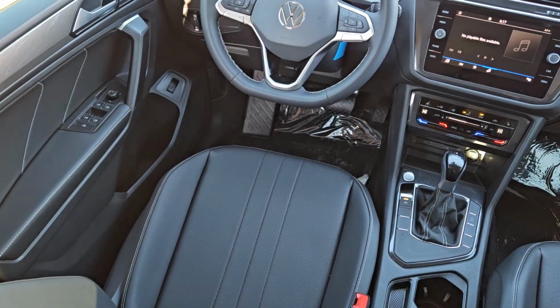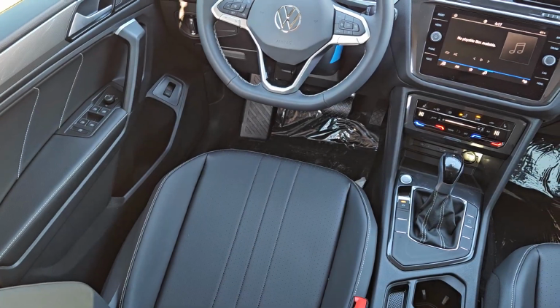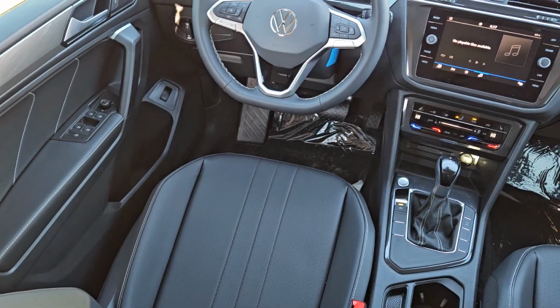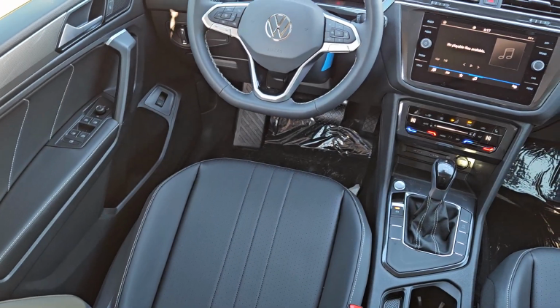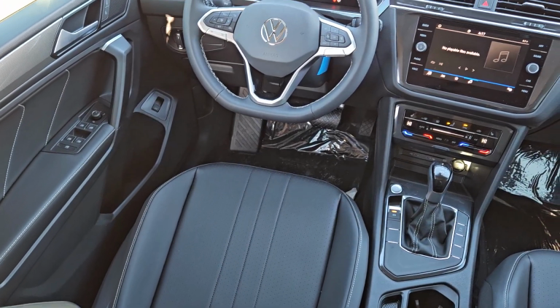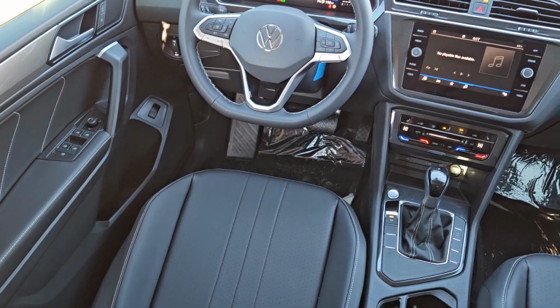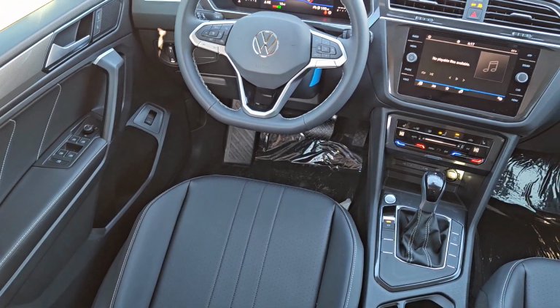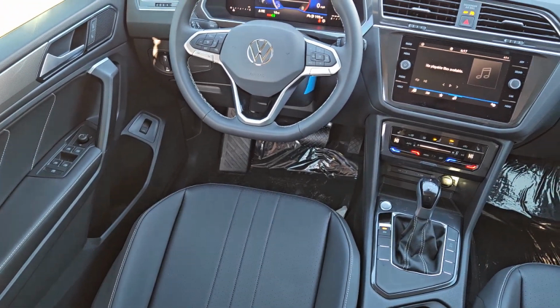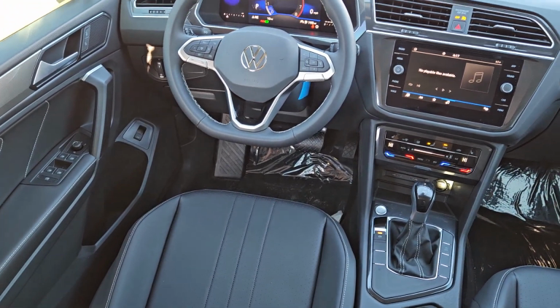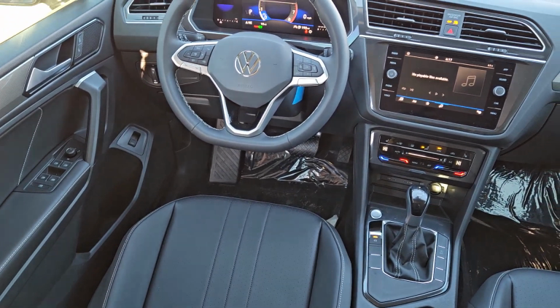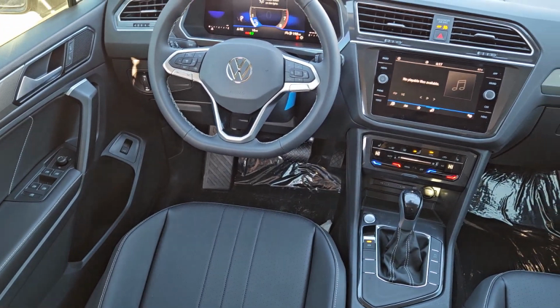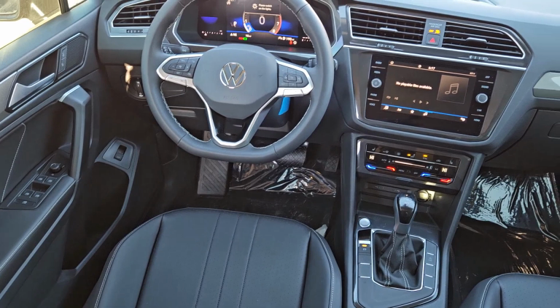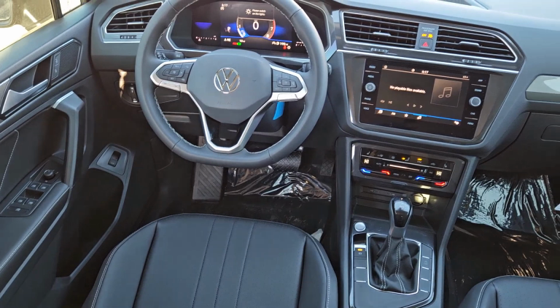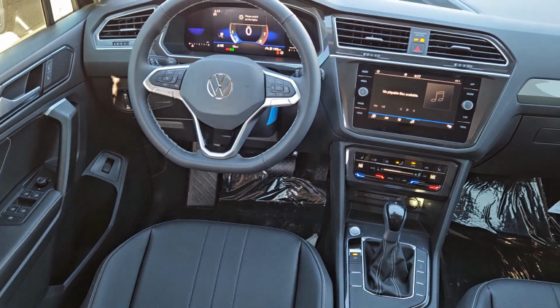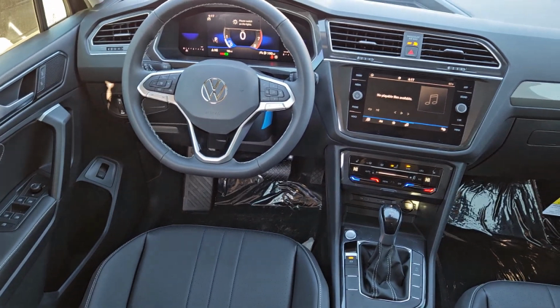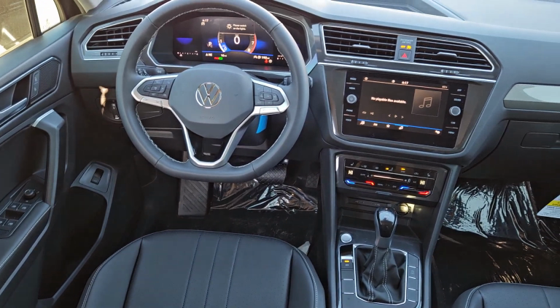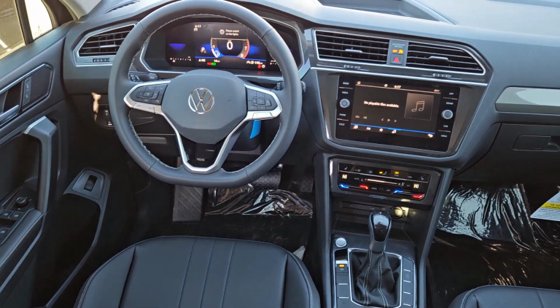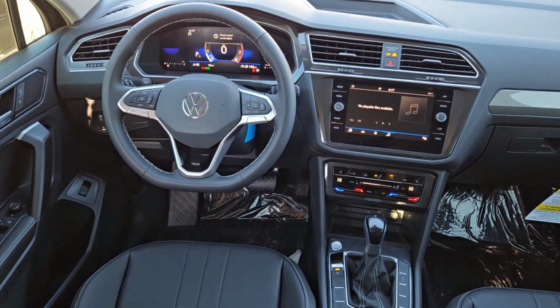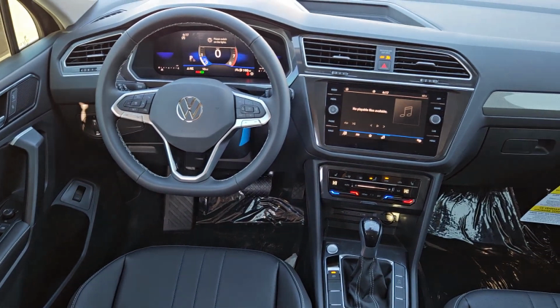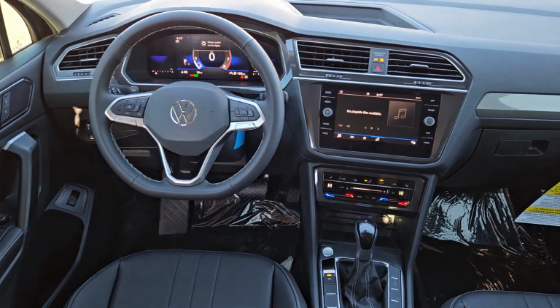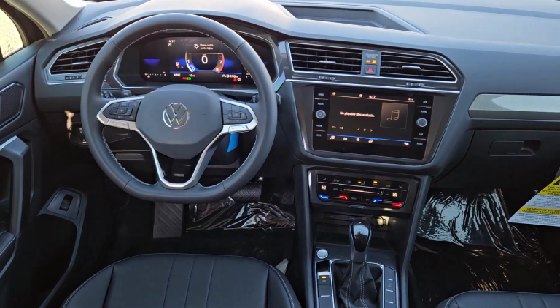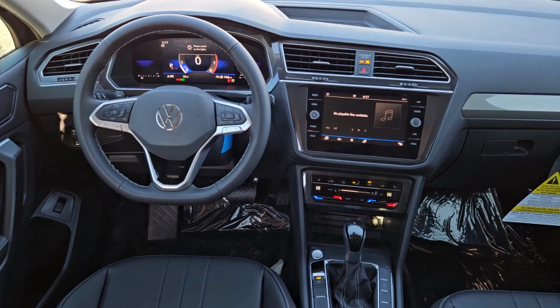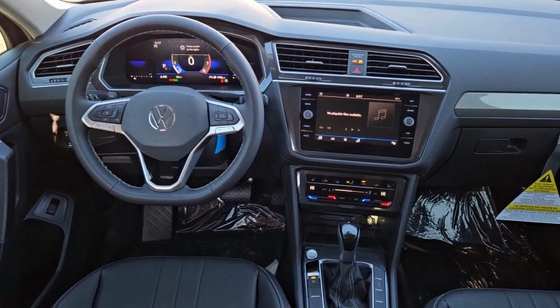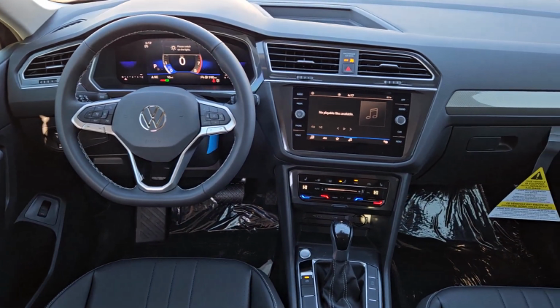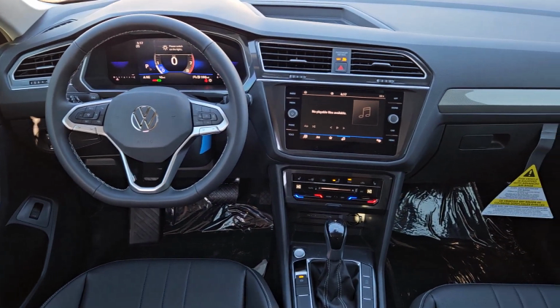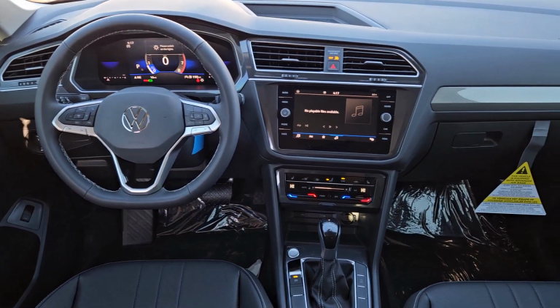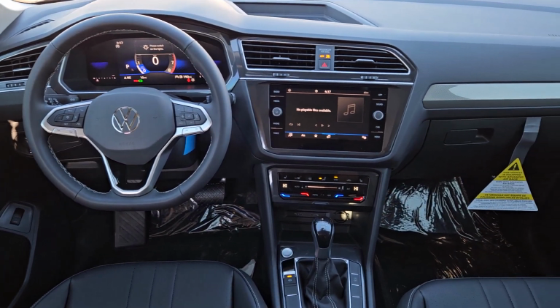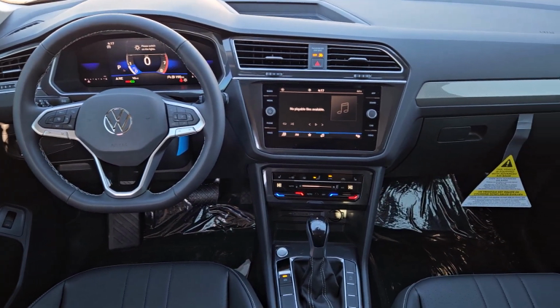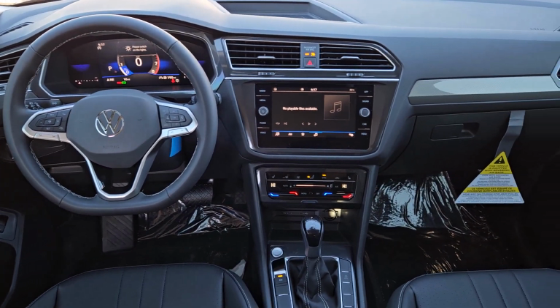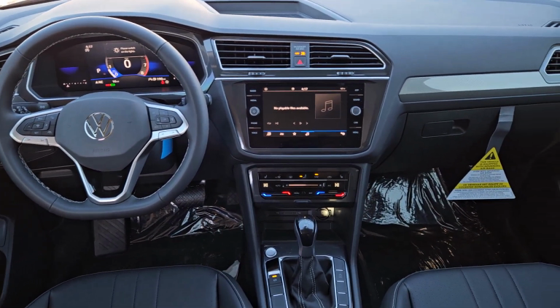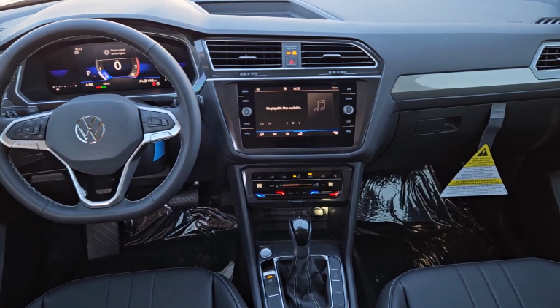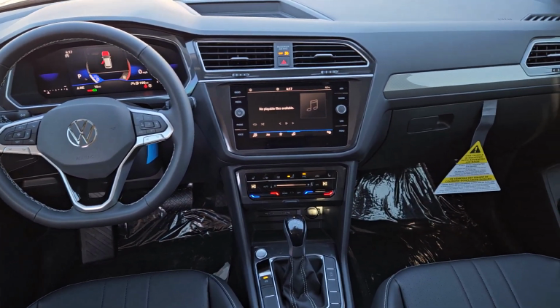Alarm, aluminum wheels, power driver seat, third row seat, heated front seat.